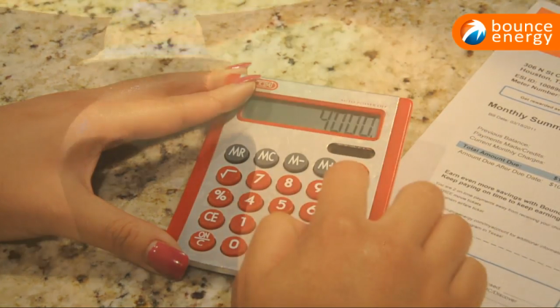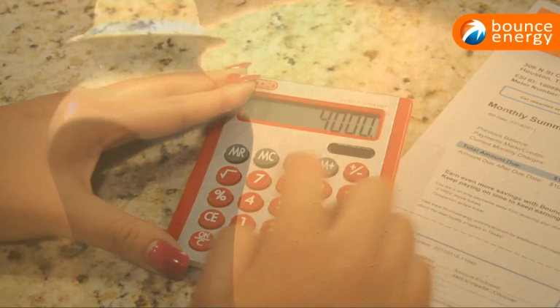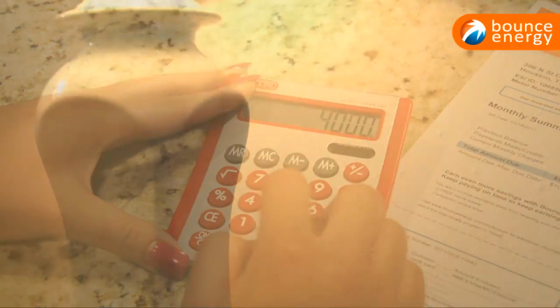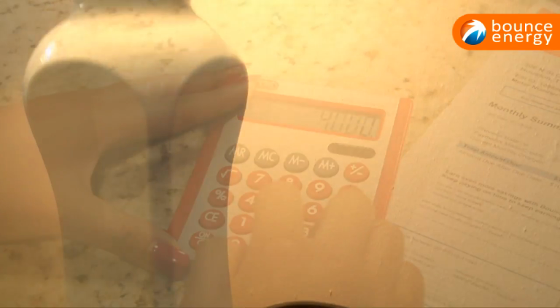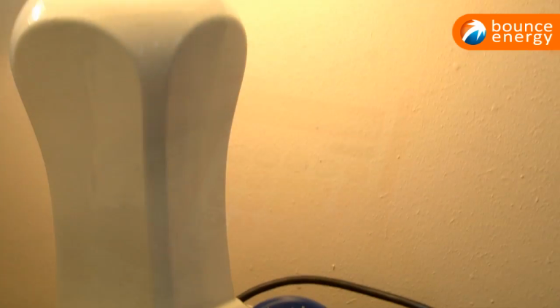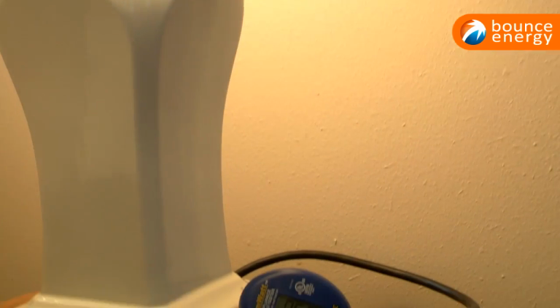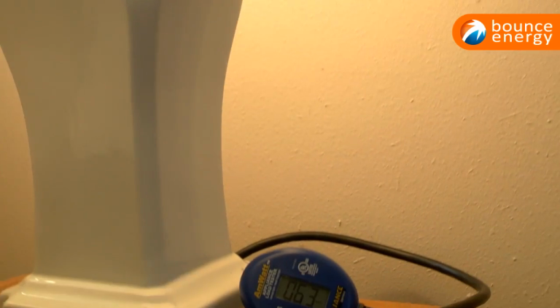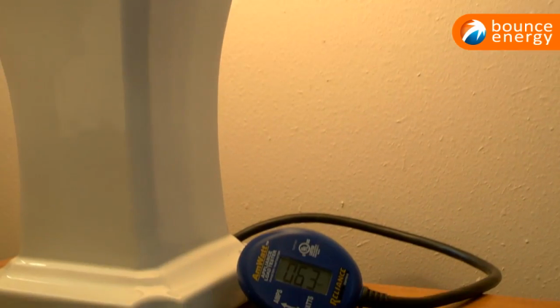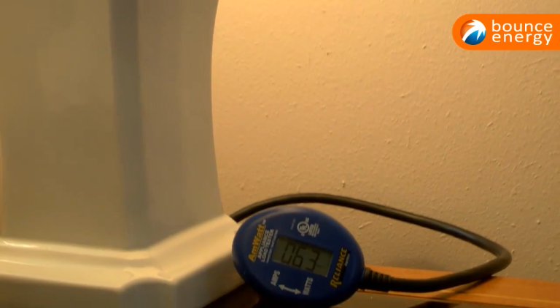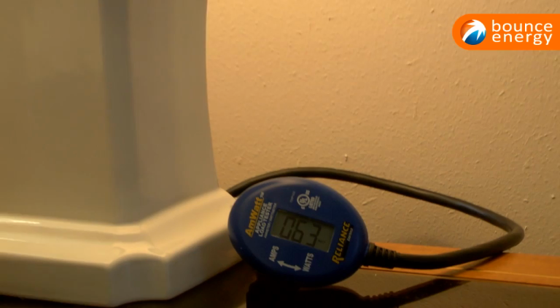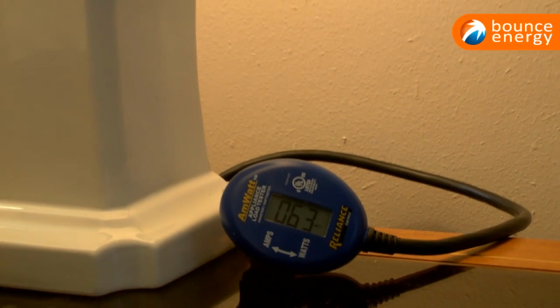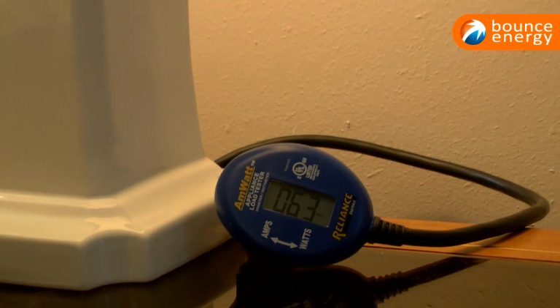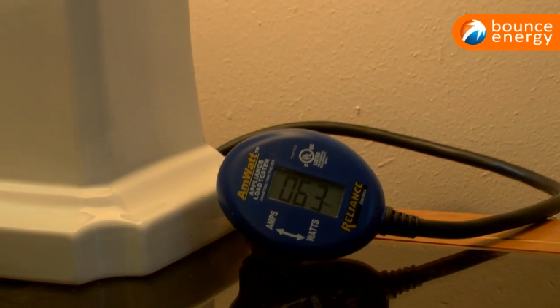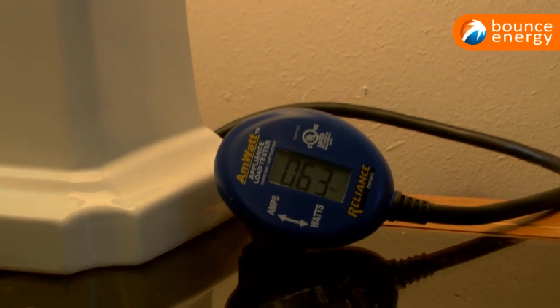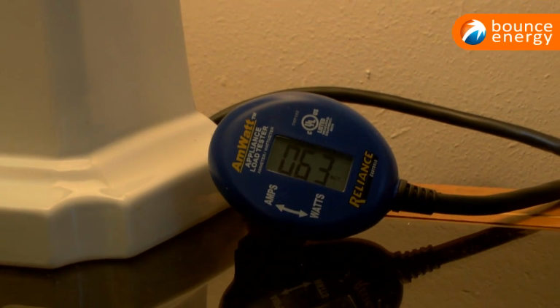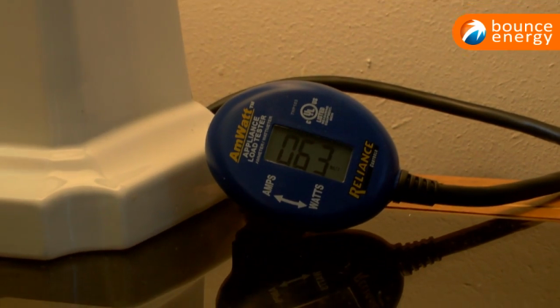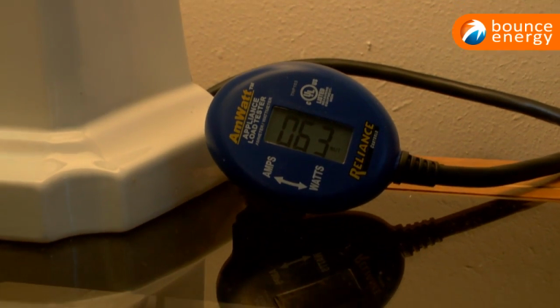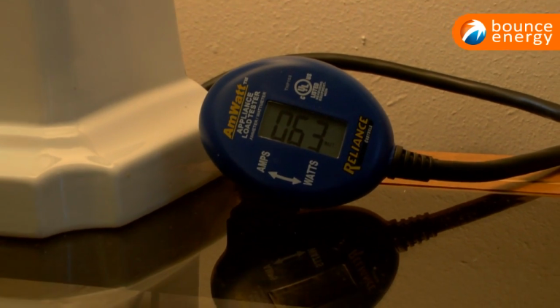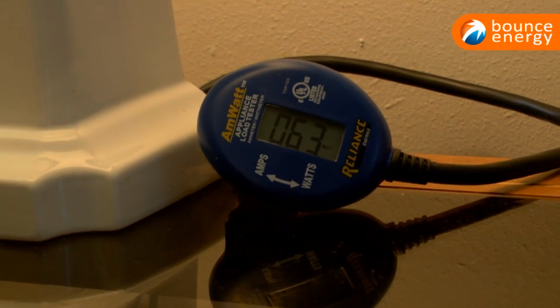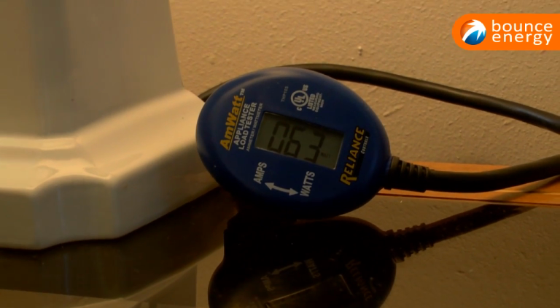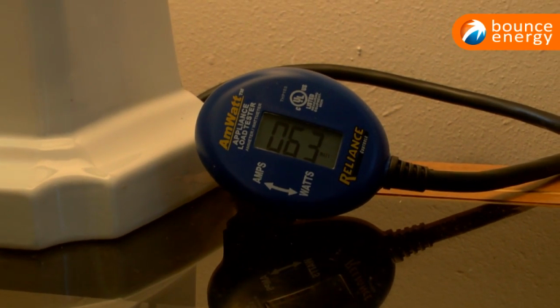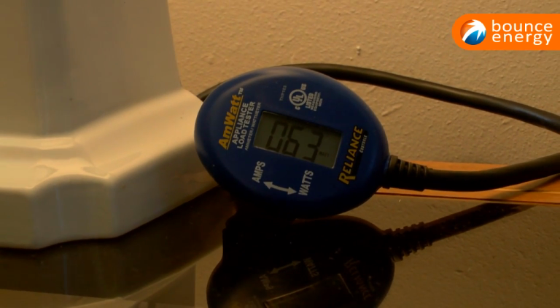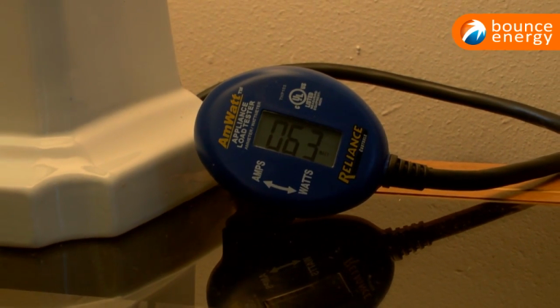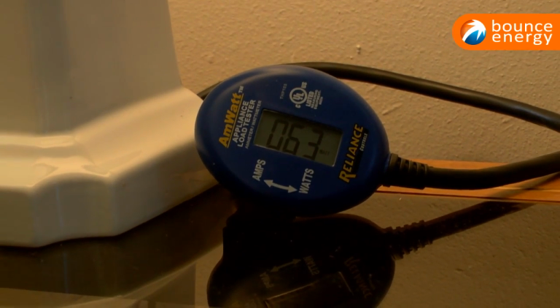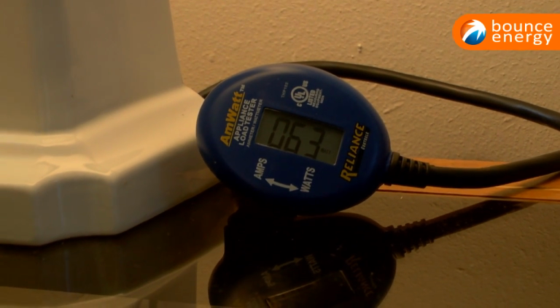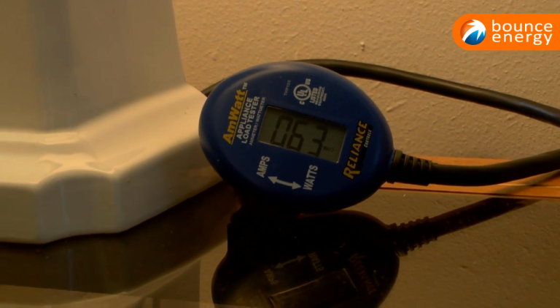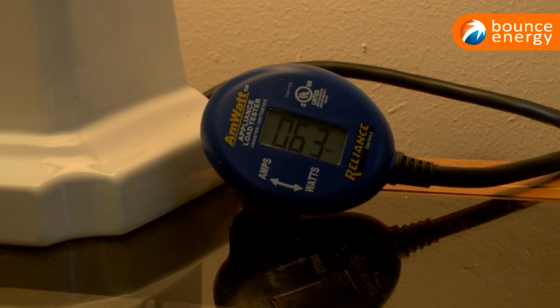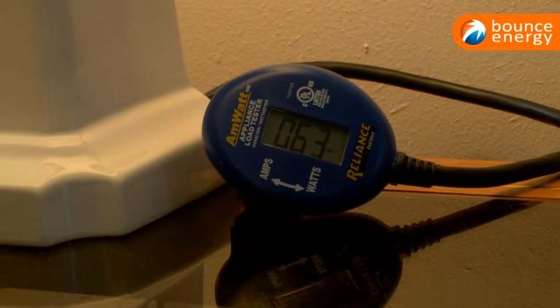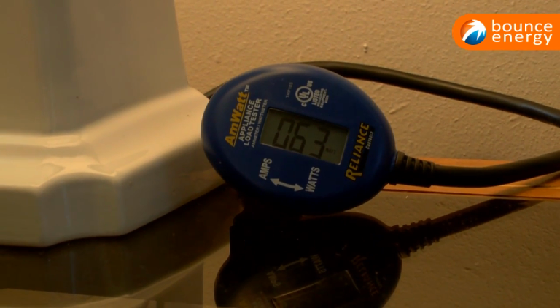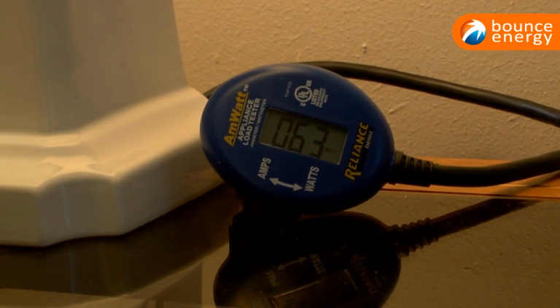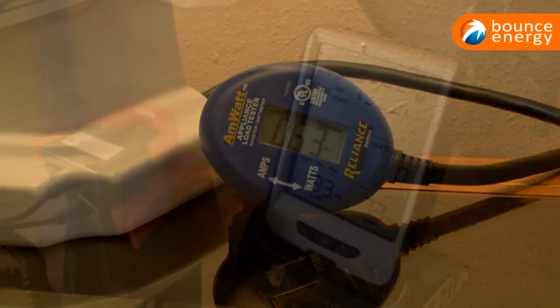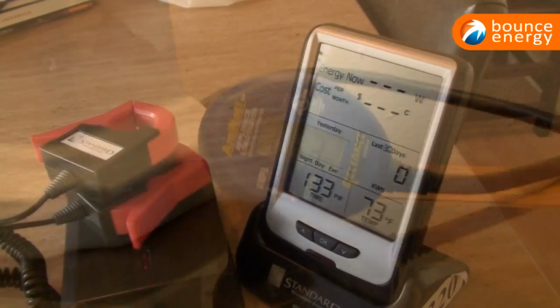The am-watt appliance load tester only allows for one appliance at a time and it measures wattage and amps.